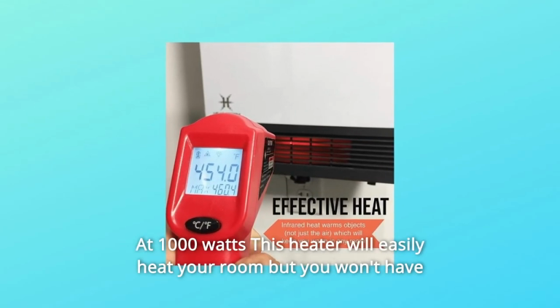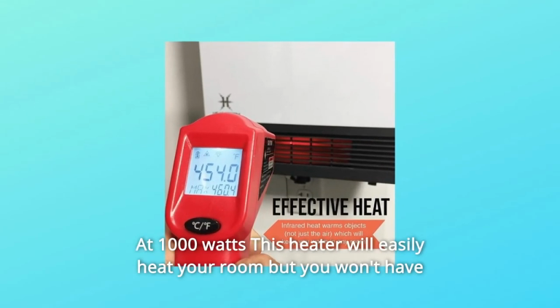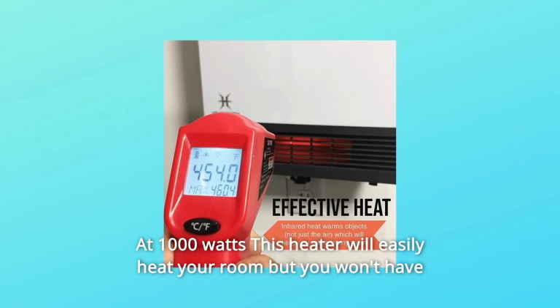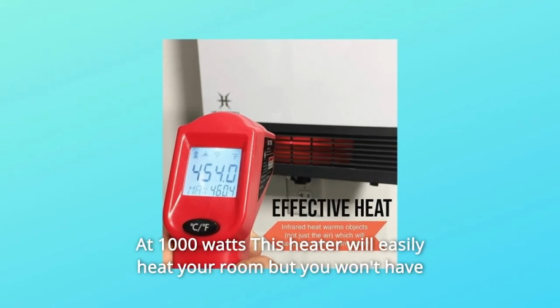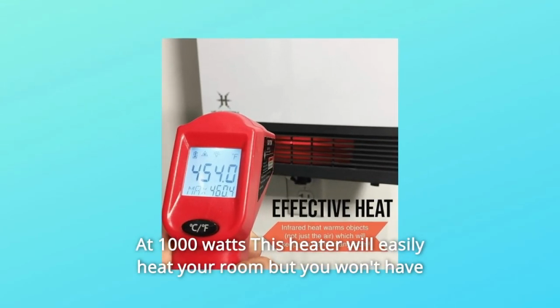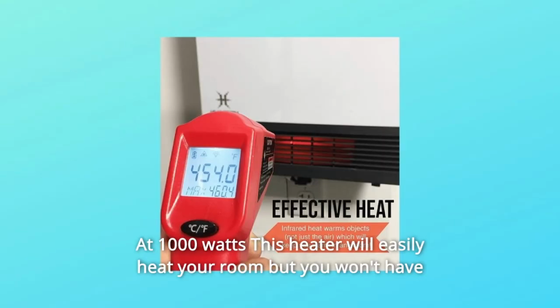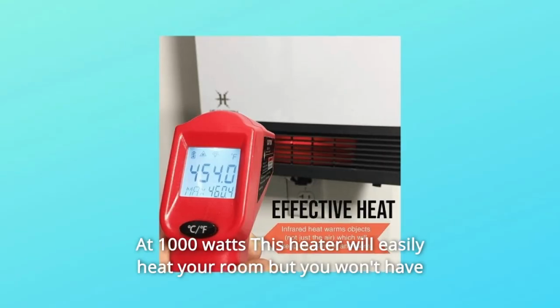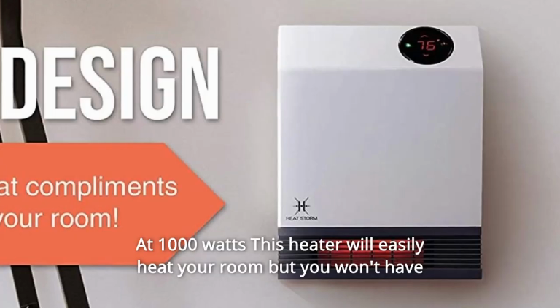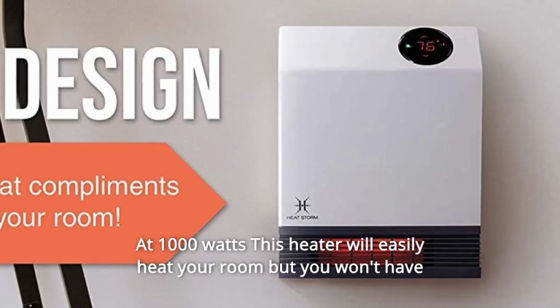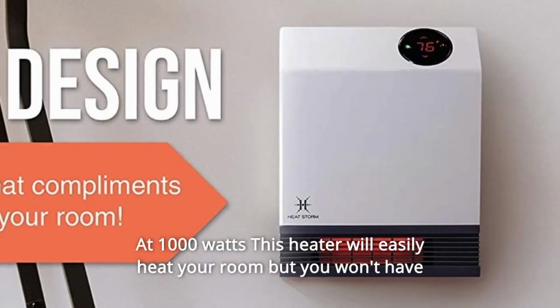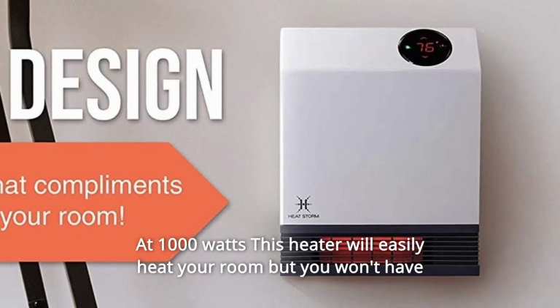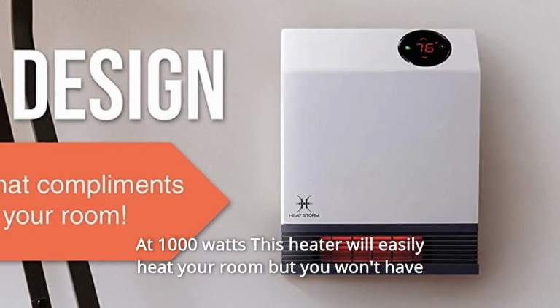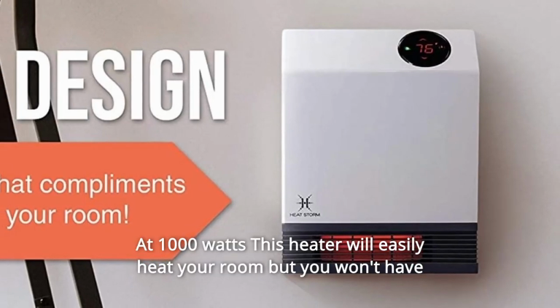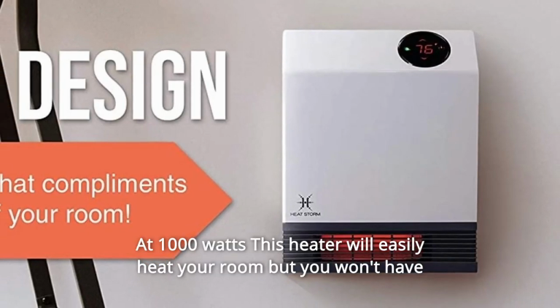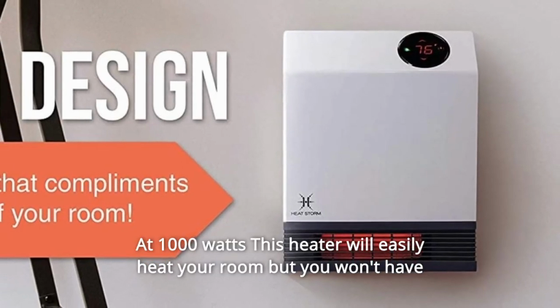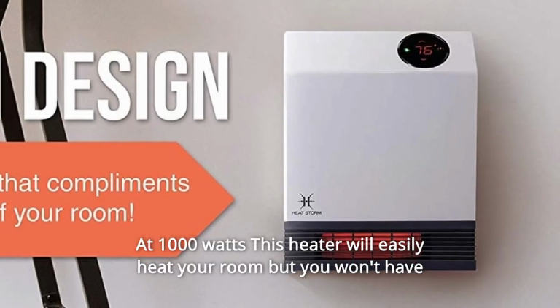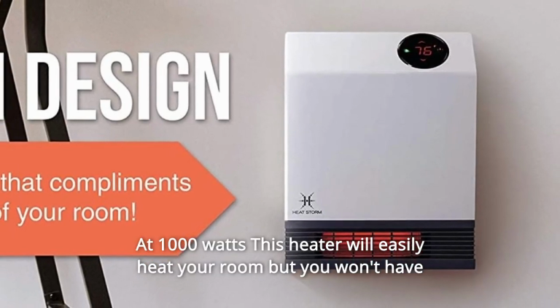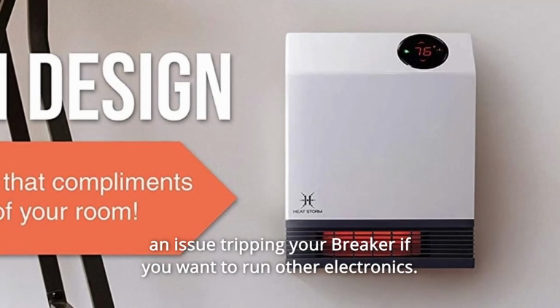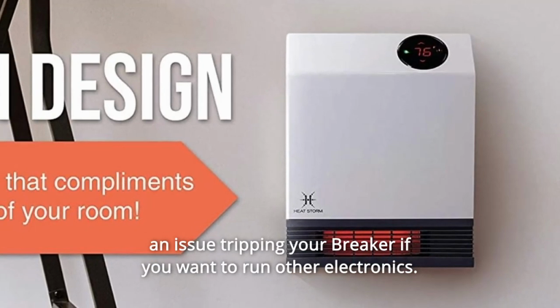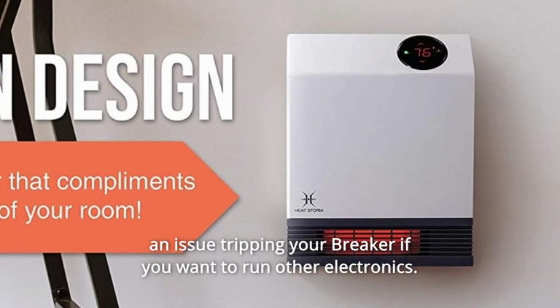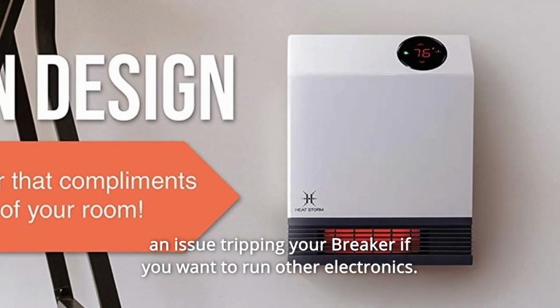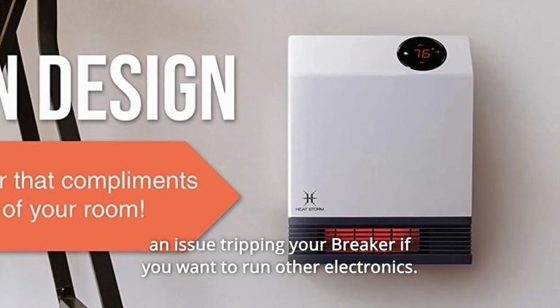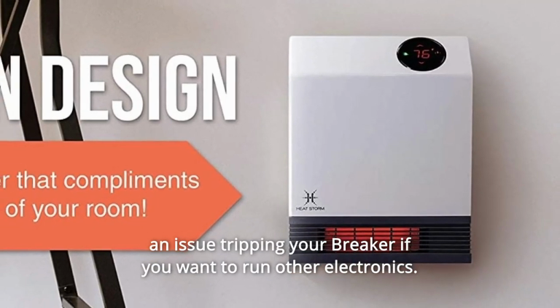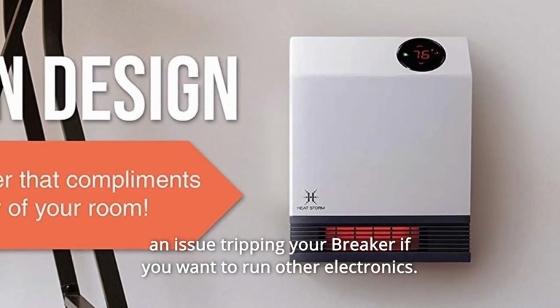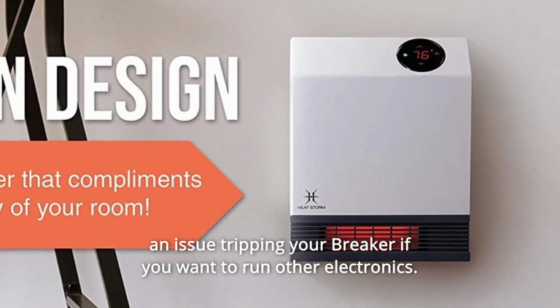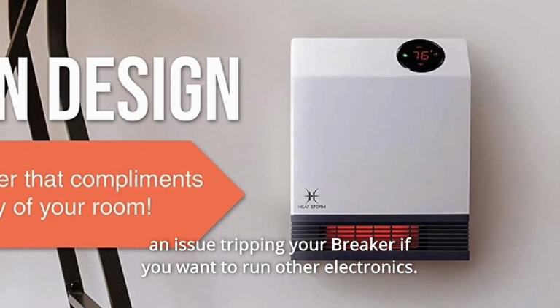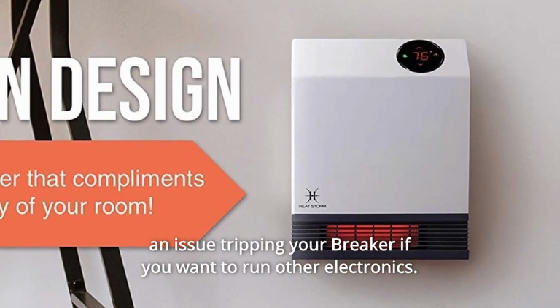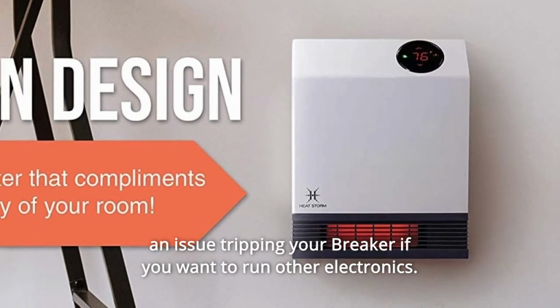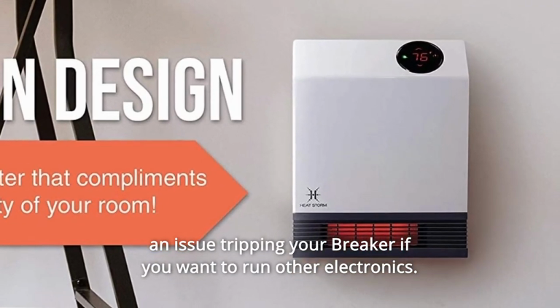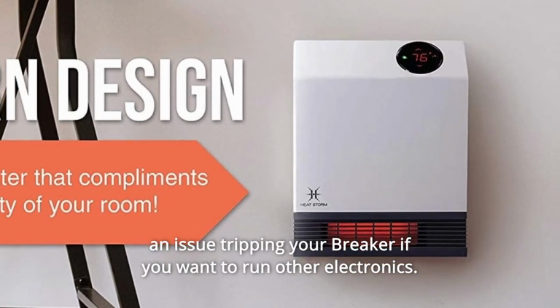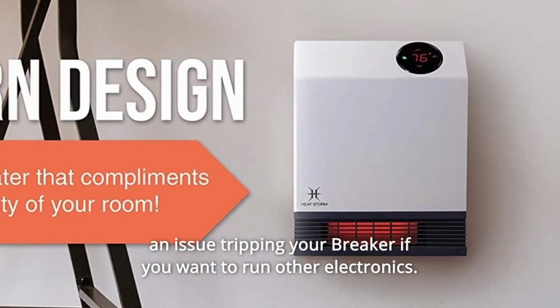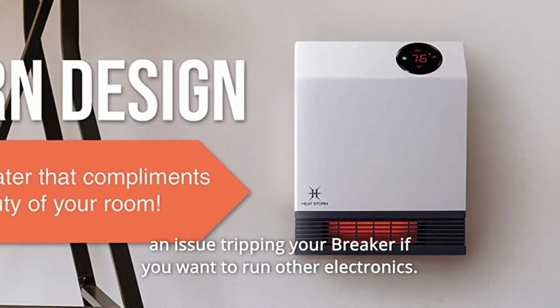At 1,000 watts, this heater will easily heat your room, but you won't have an issue tripping your breaker if you want to run other electronics.